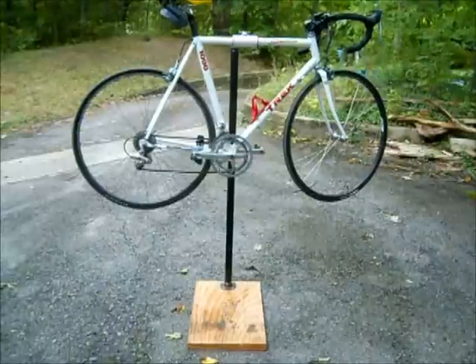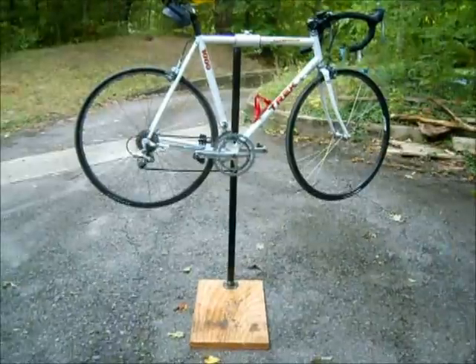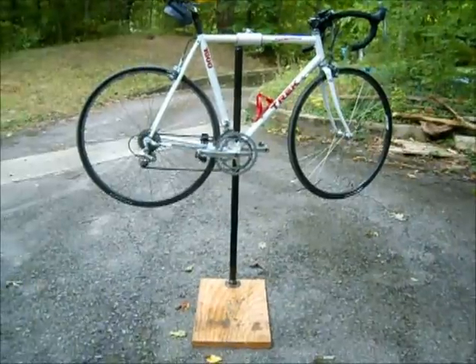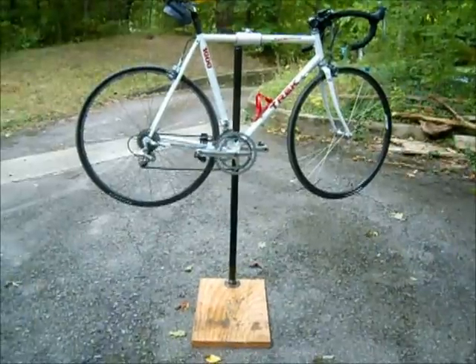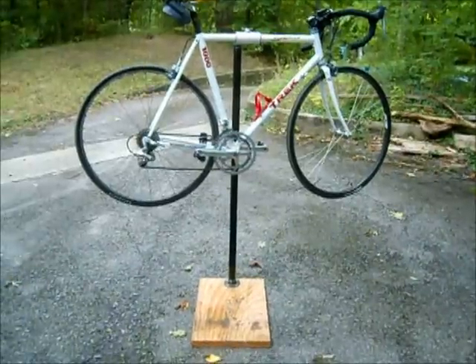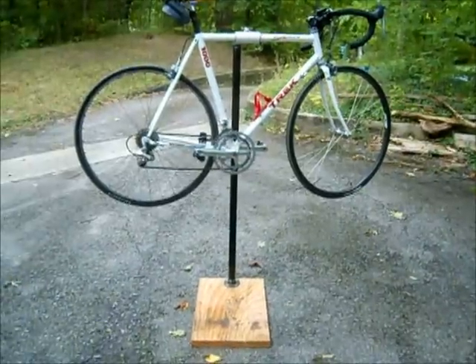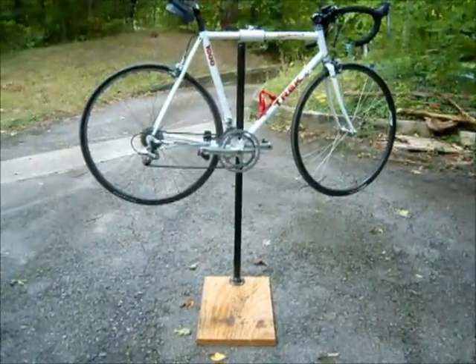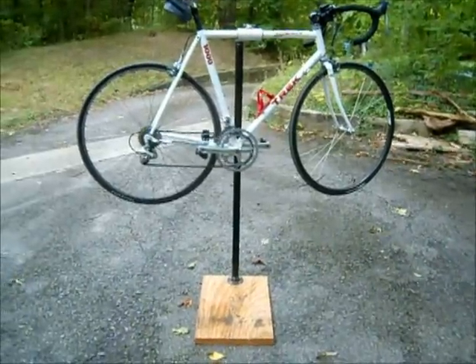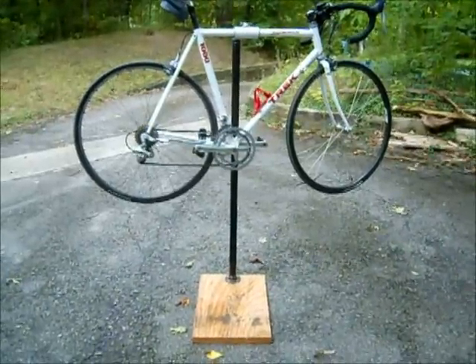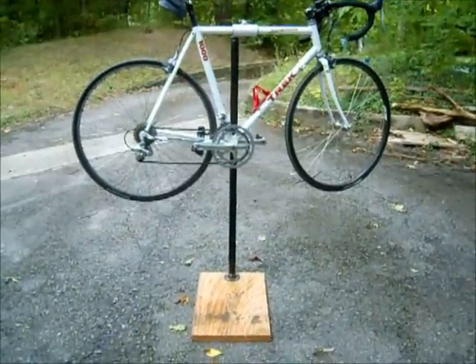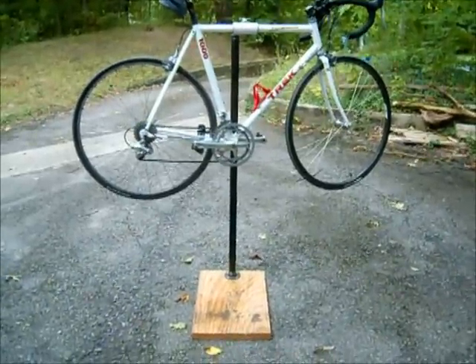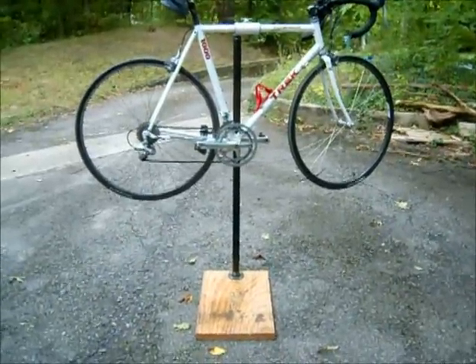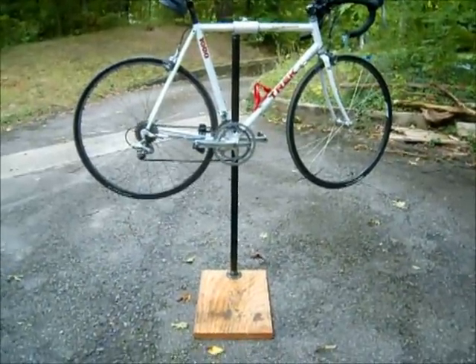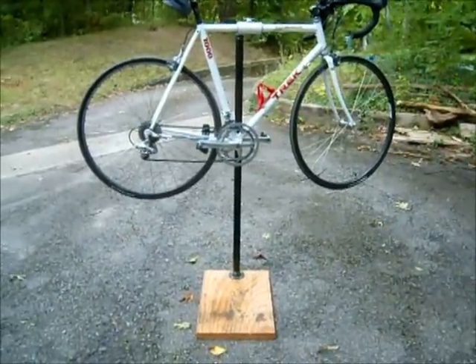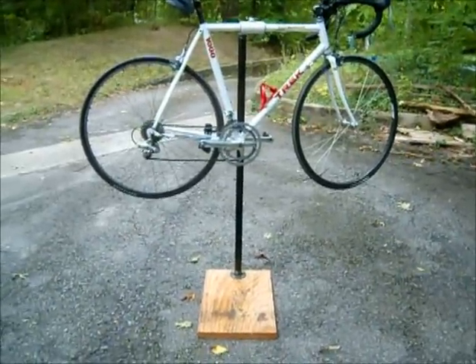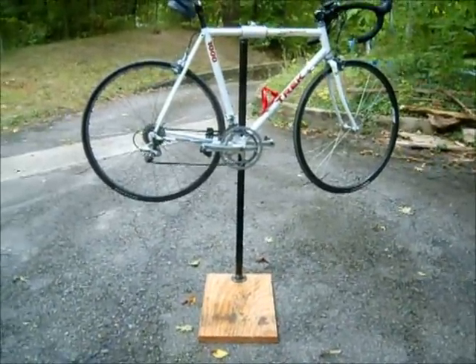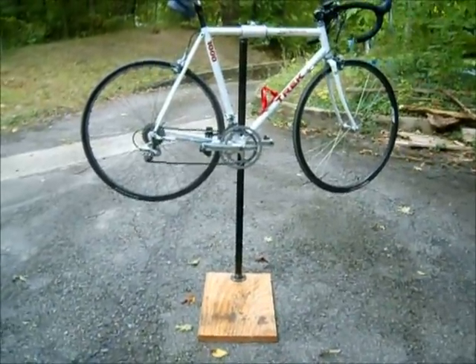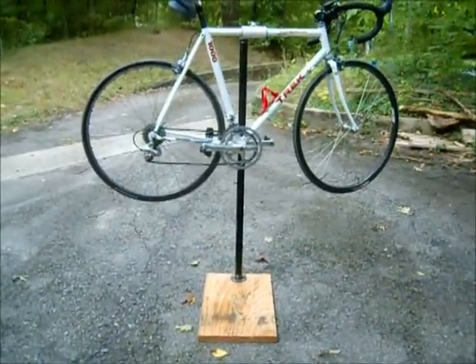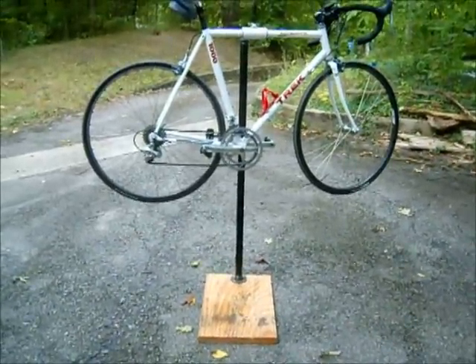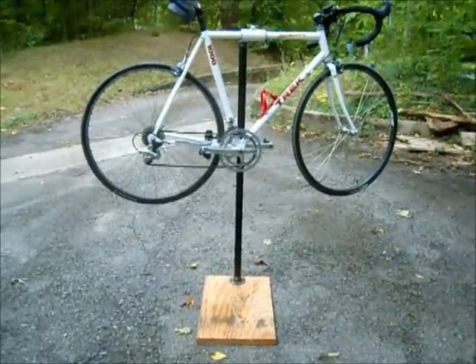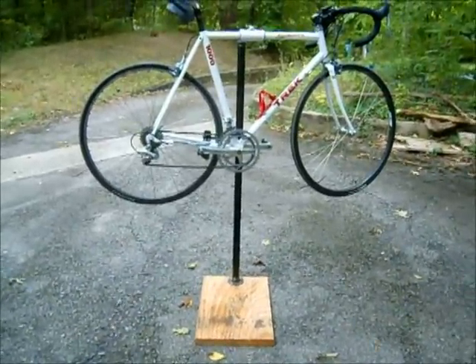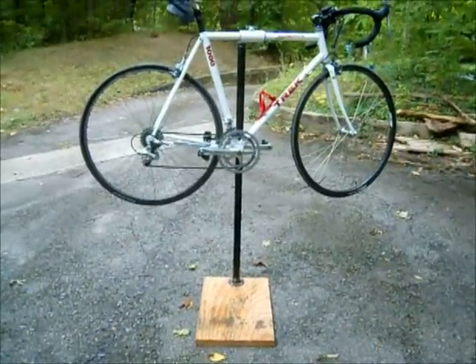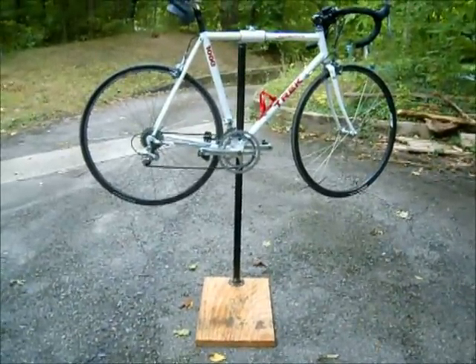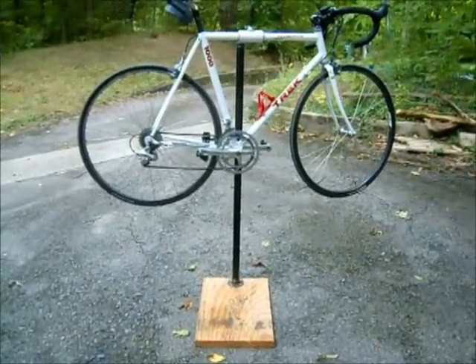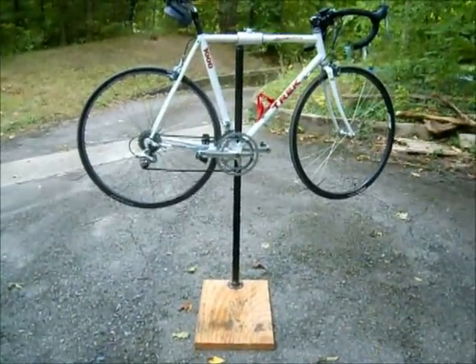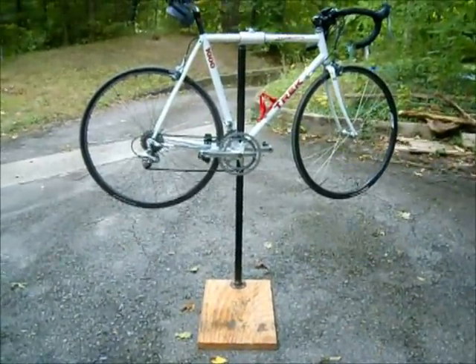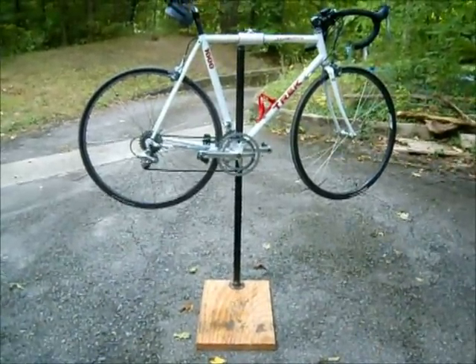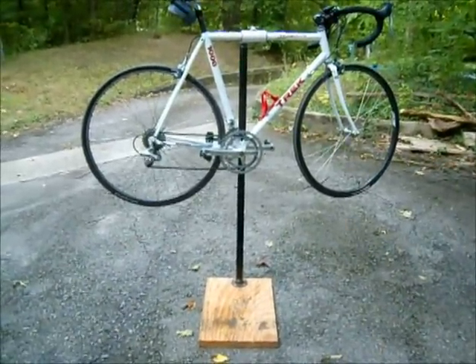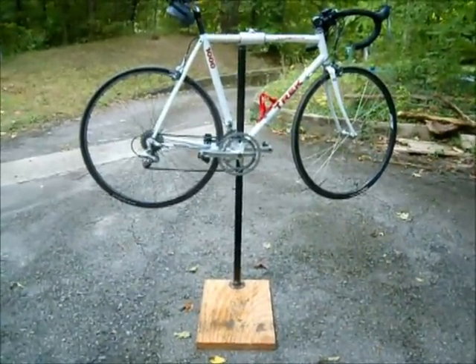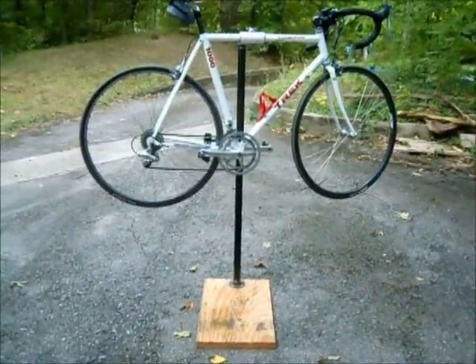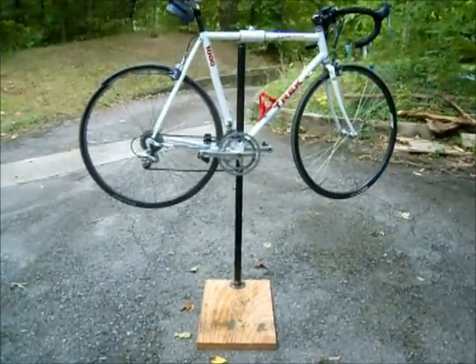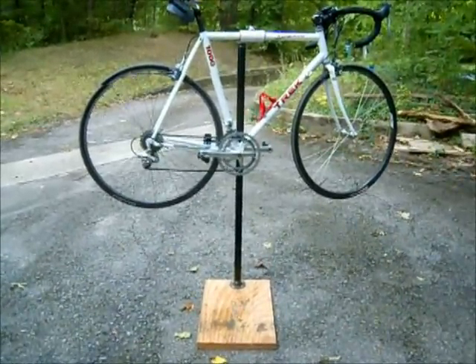This is my homemade bike repair stand, and I'll go ahead and show you exactly how I made it.